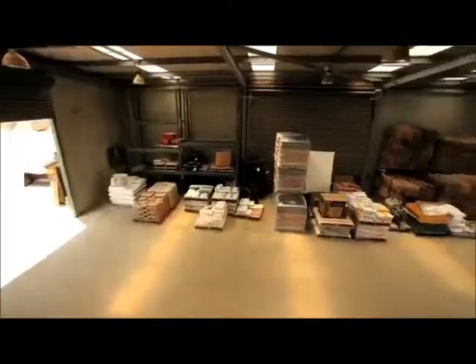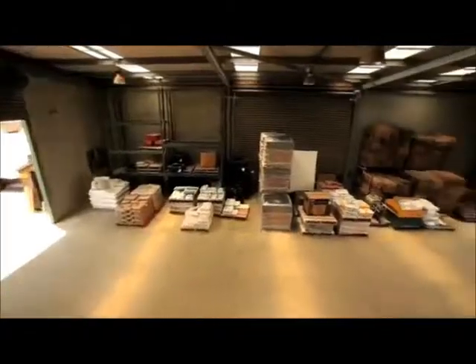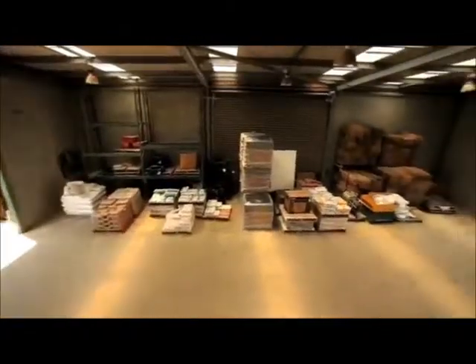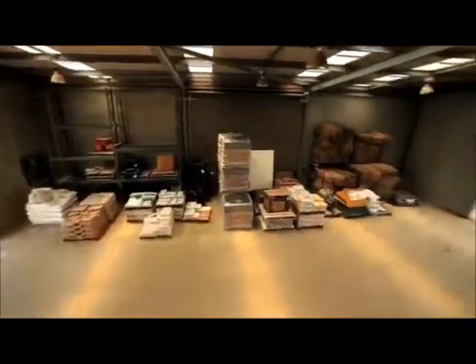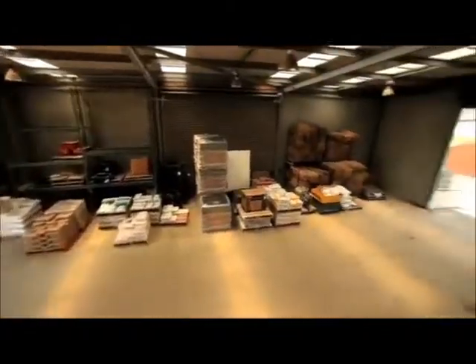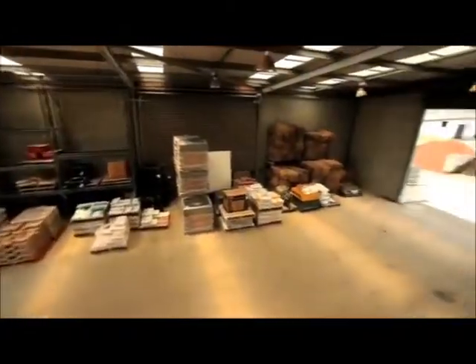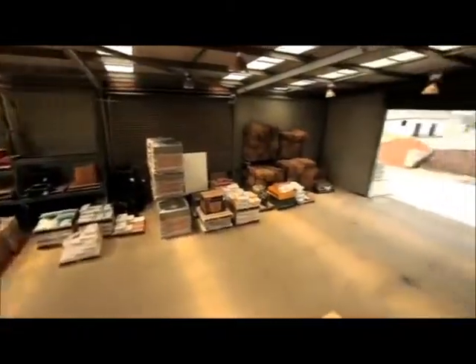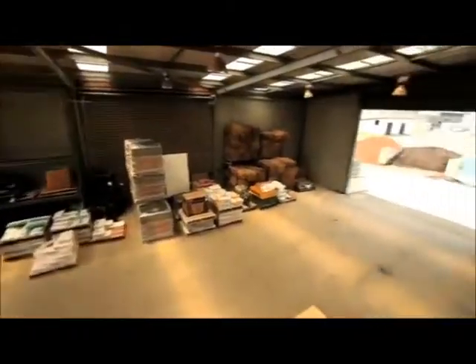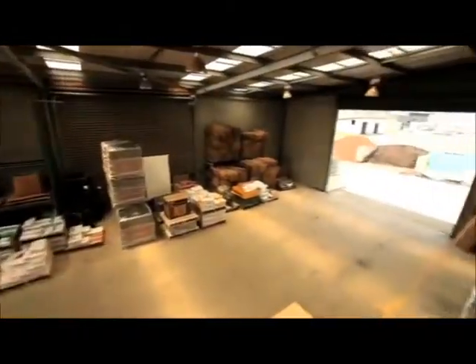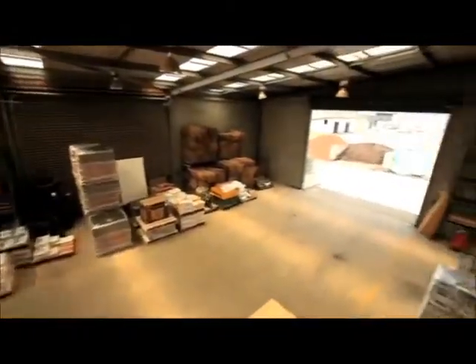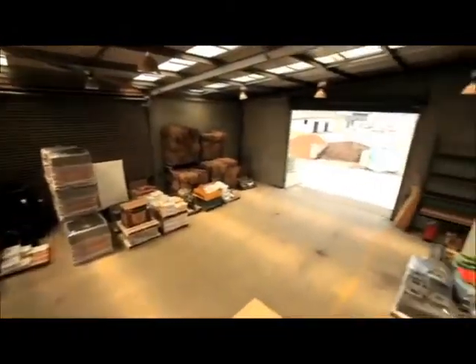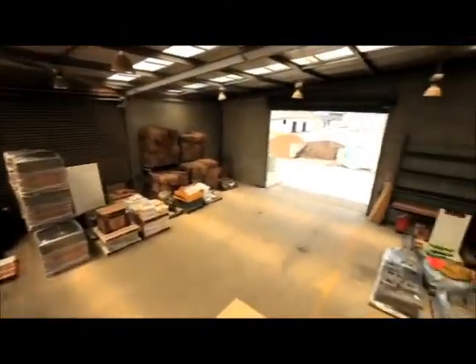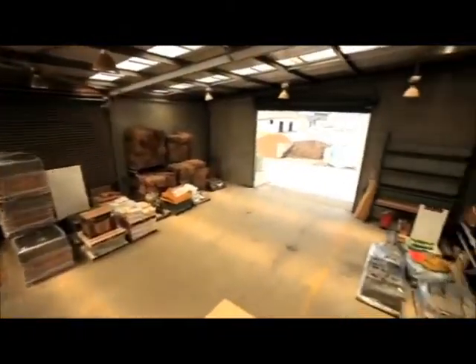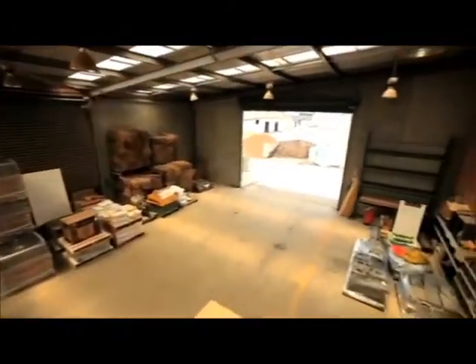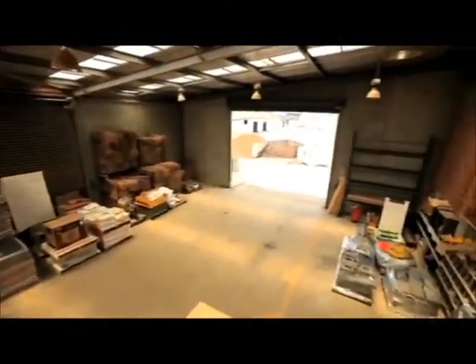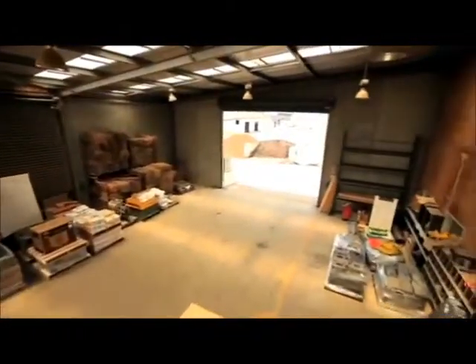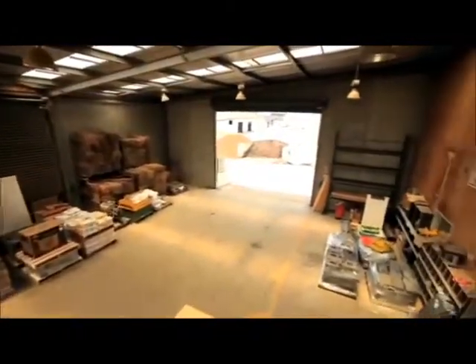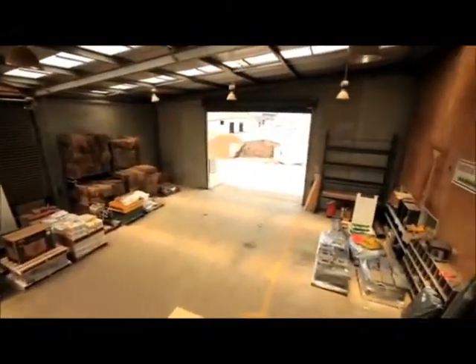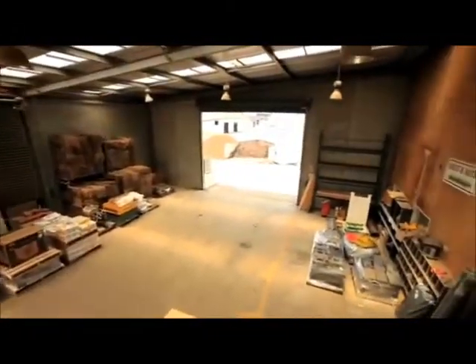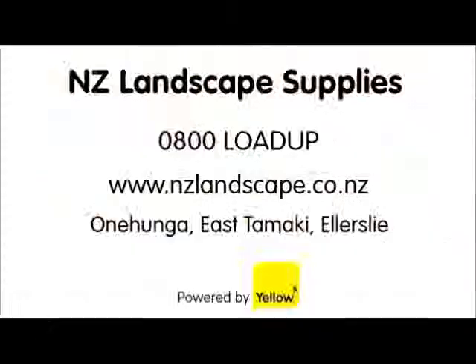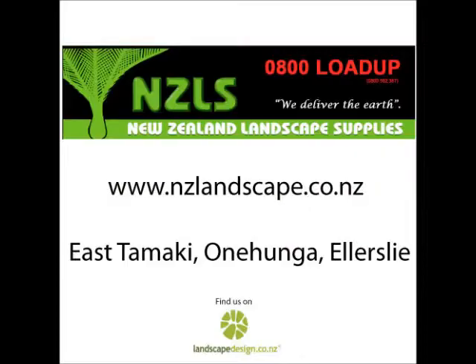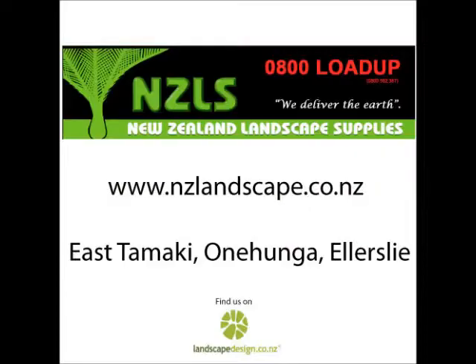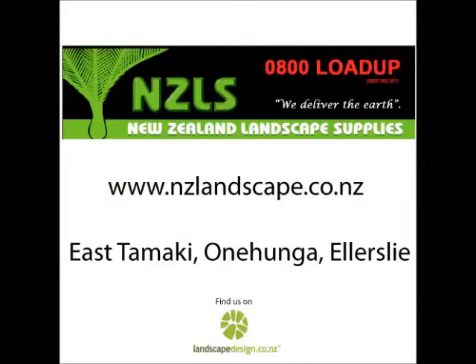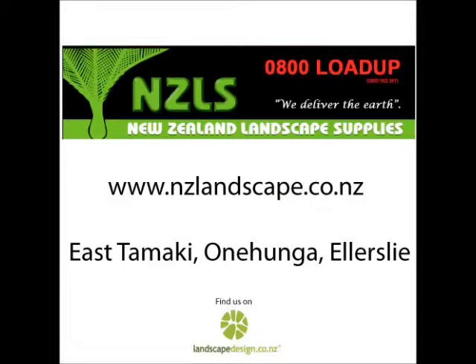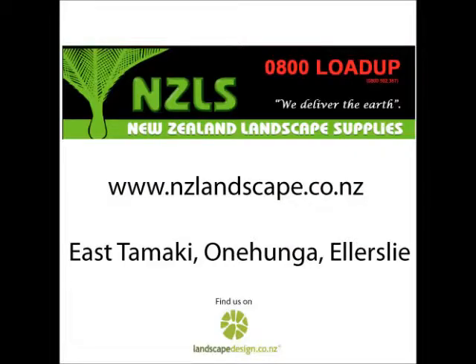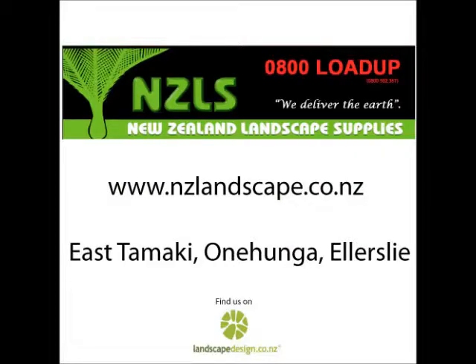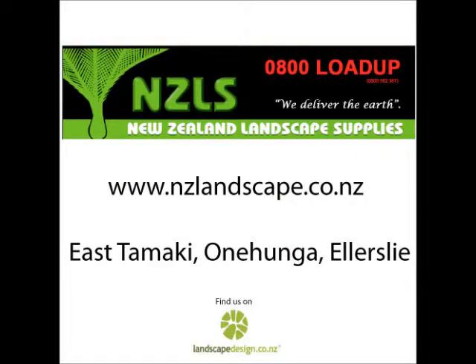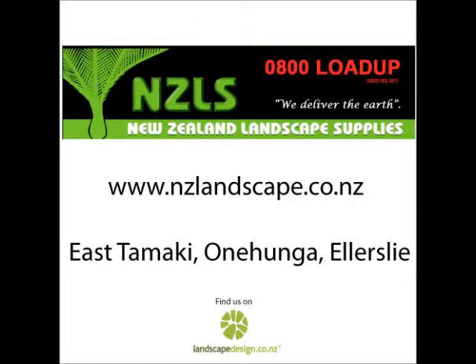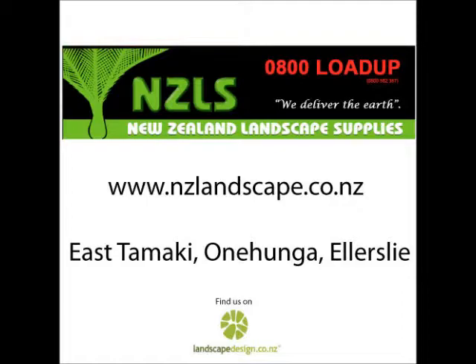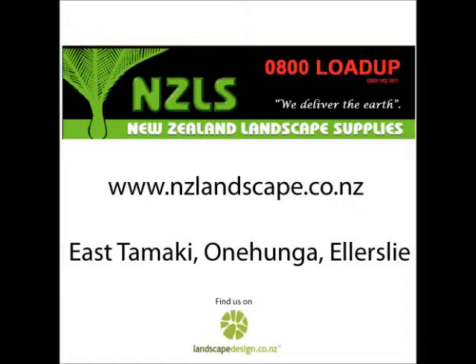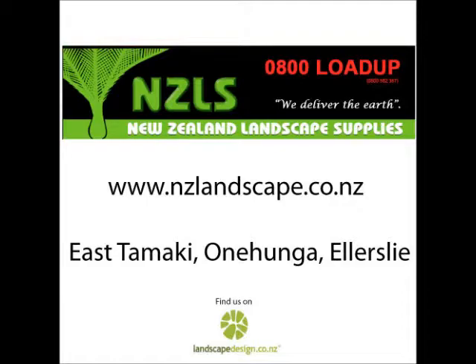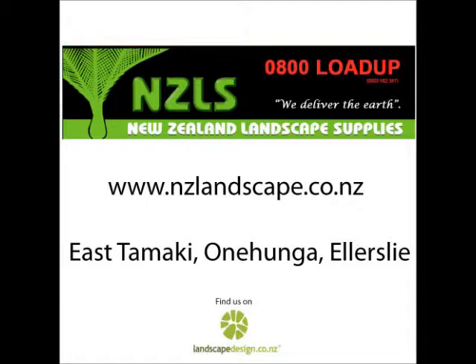Onehunga, Ellerslie are our largest yard in East Tamaki. New Zealand Landscape Supplies — we deliver the earth.